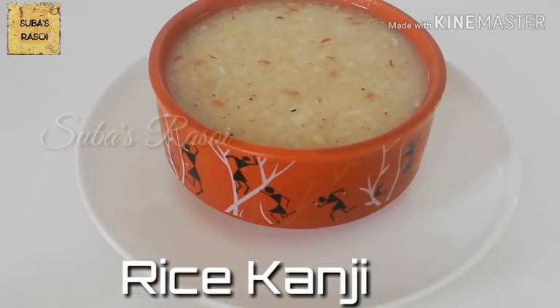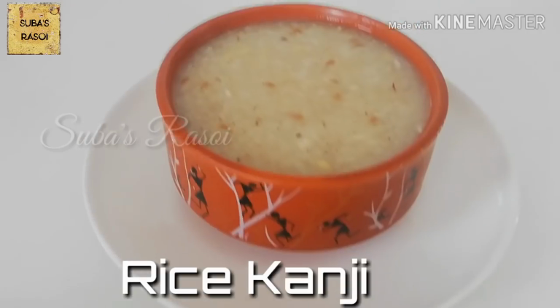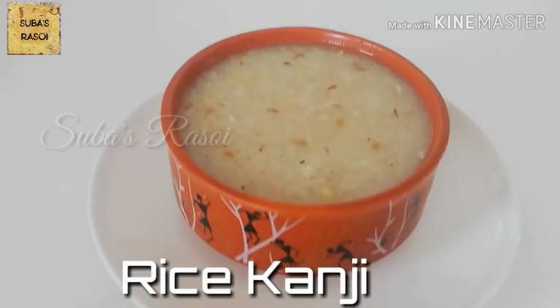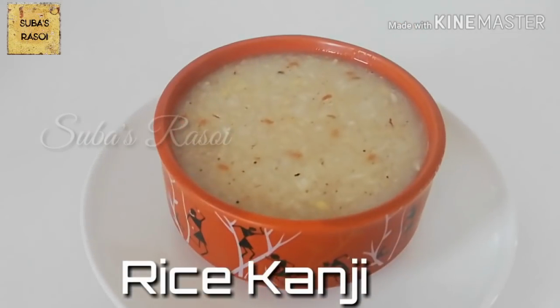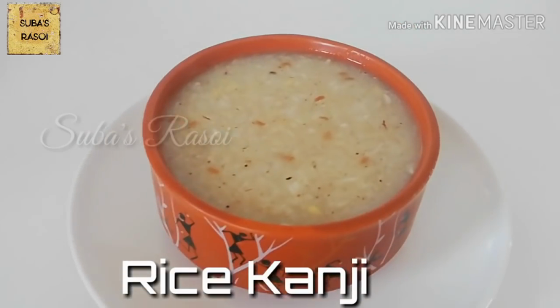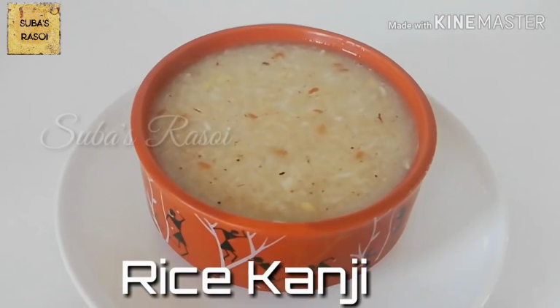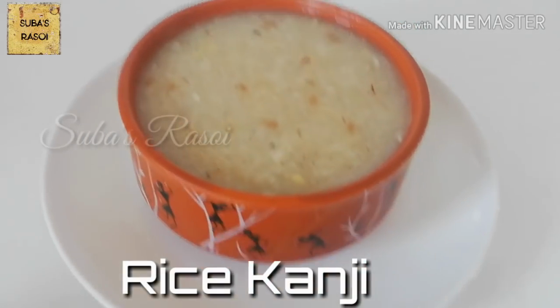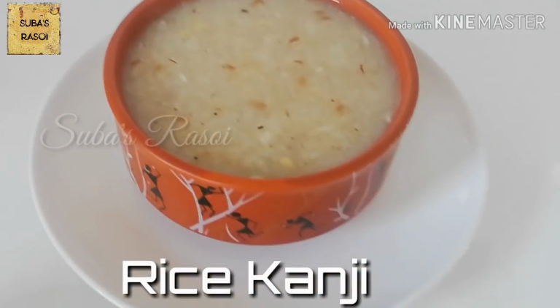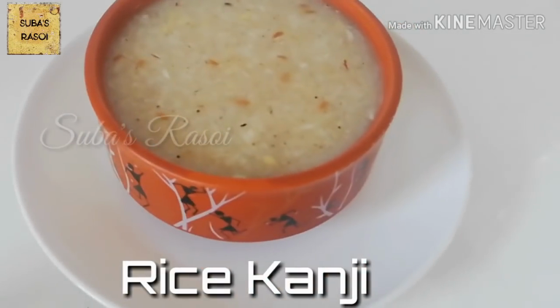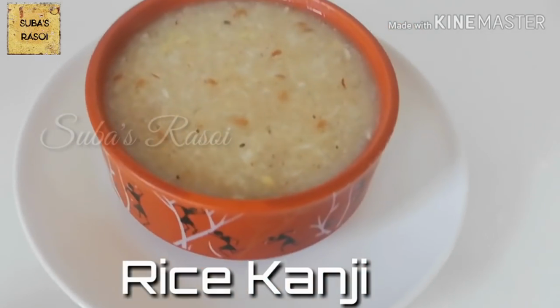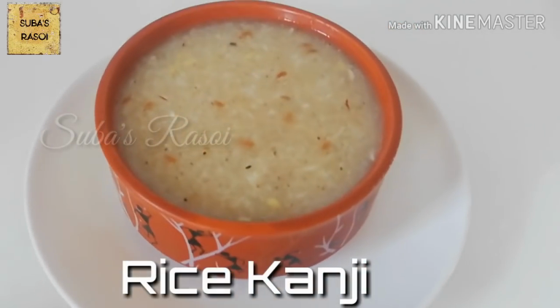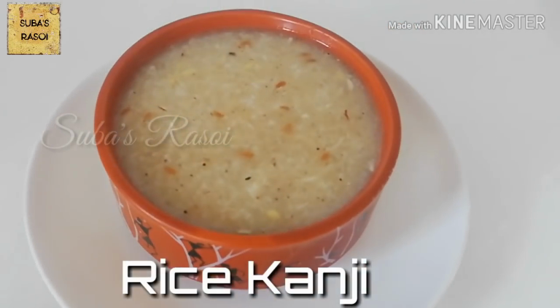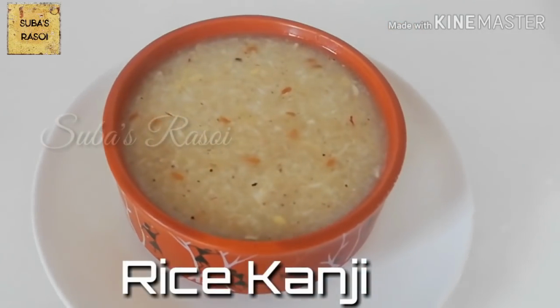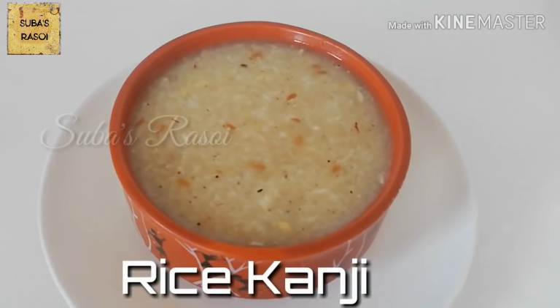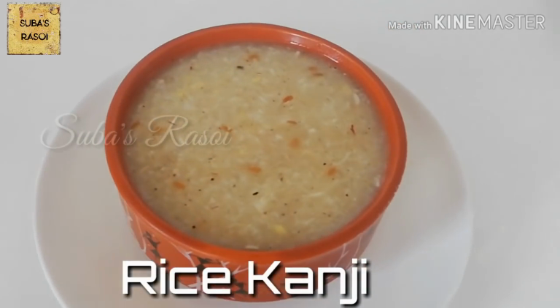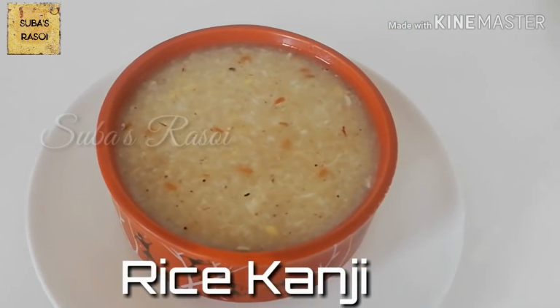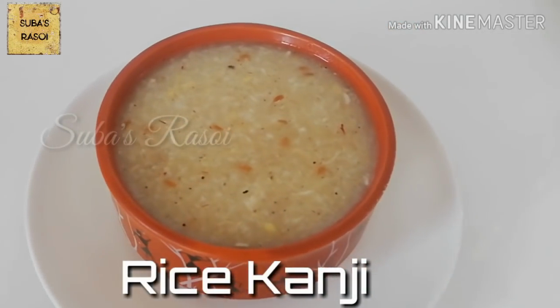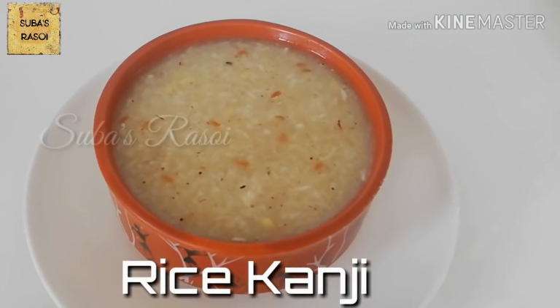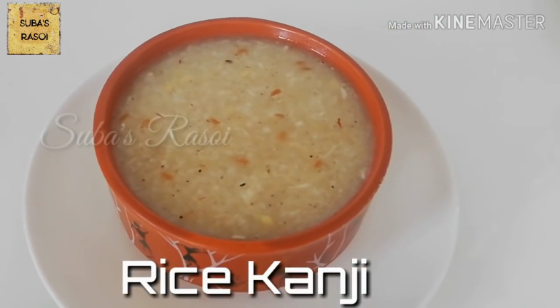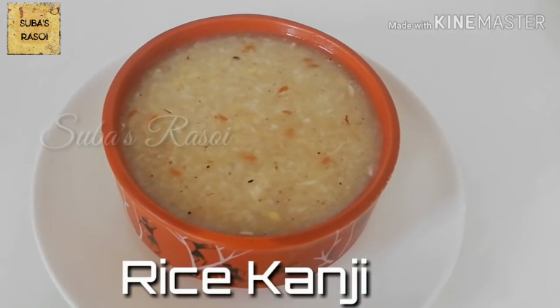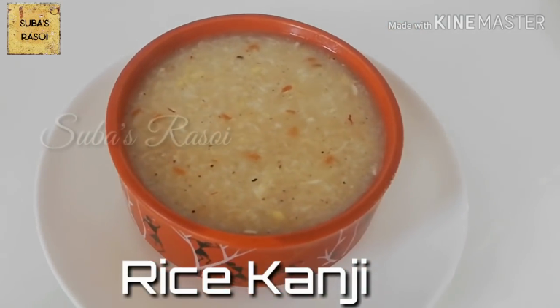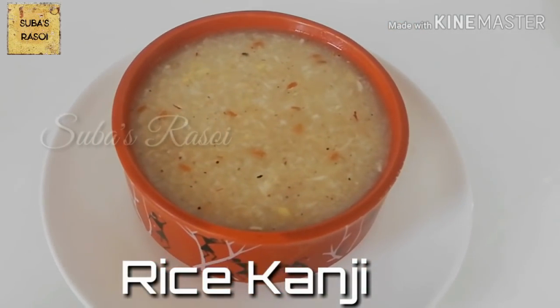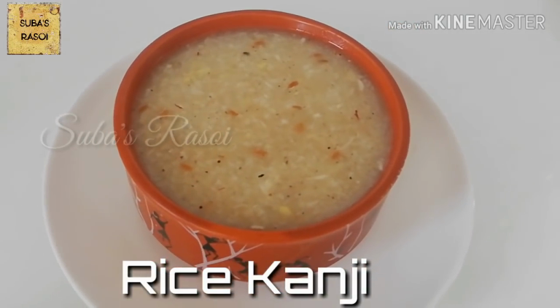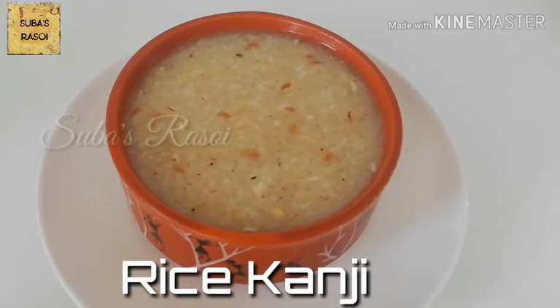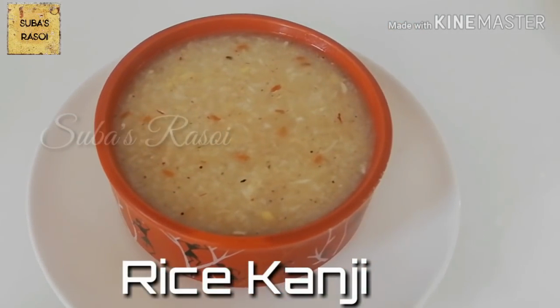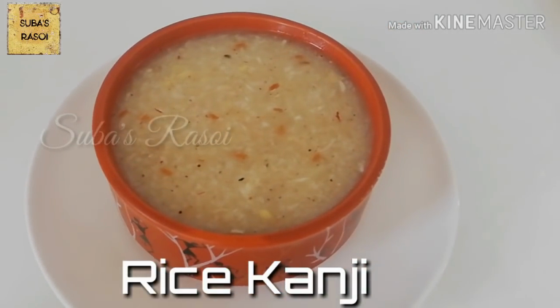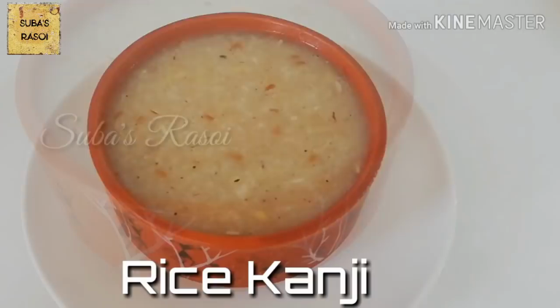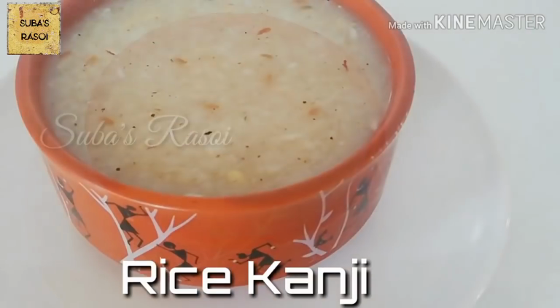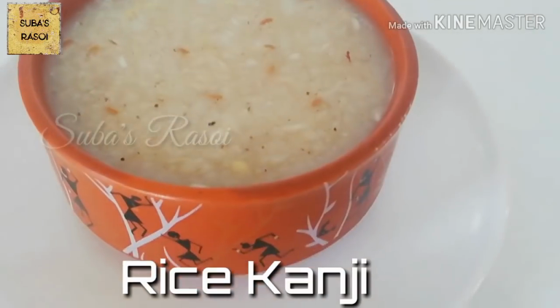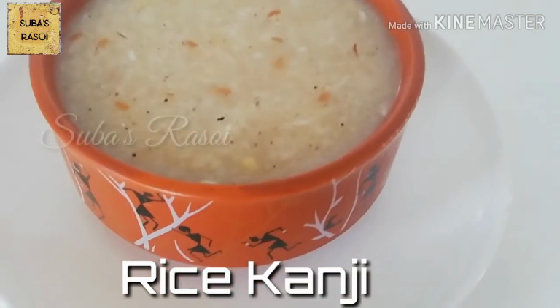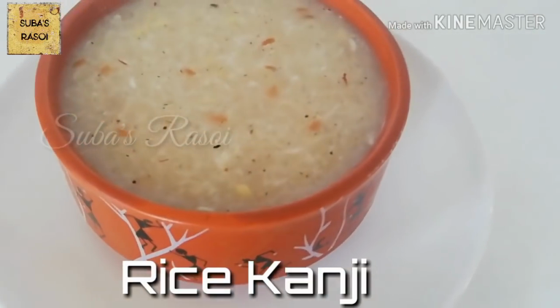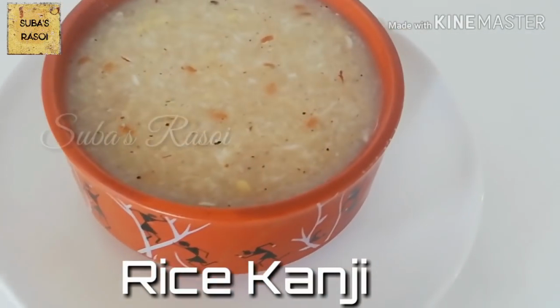For fever, stomach upset, etc., we will talk about kanji — it is easily digestible.